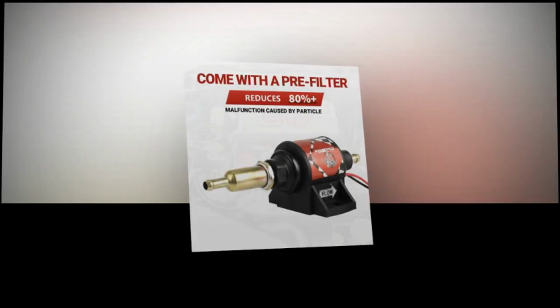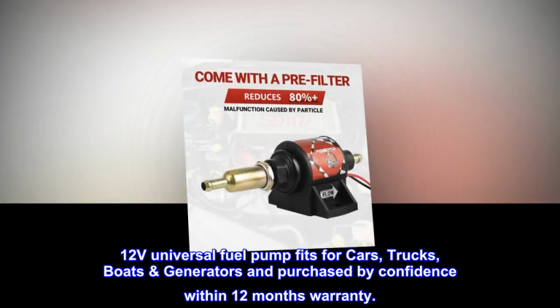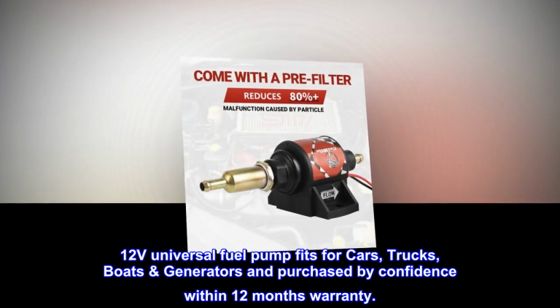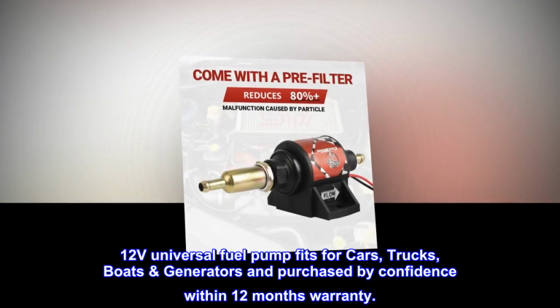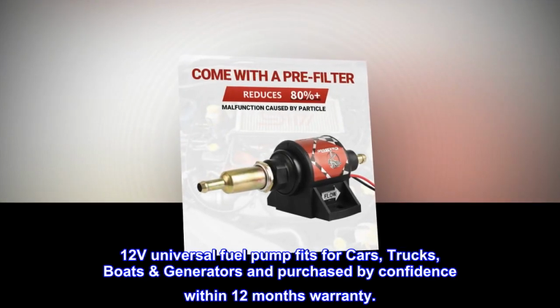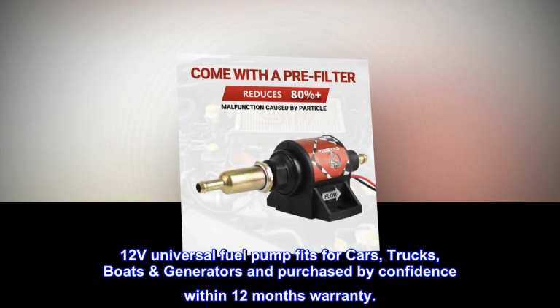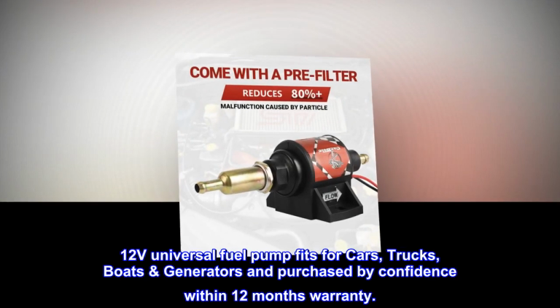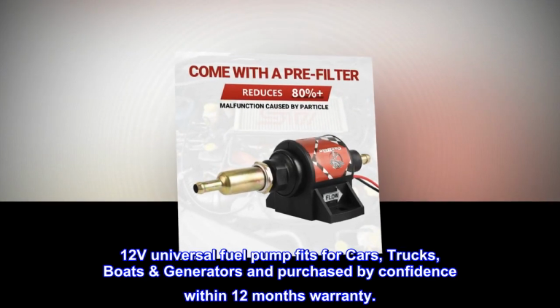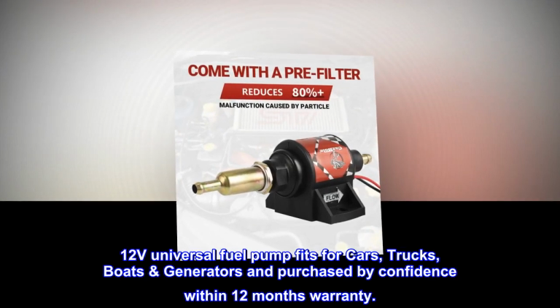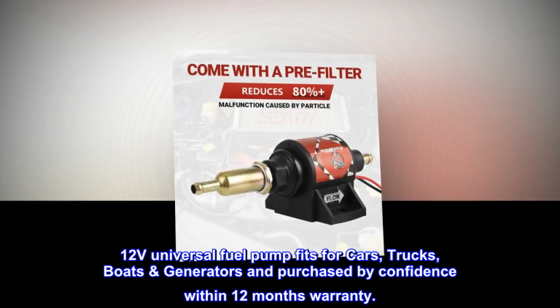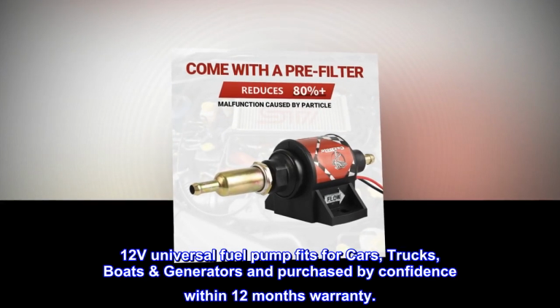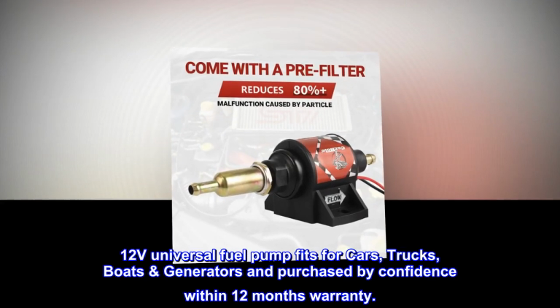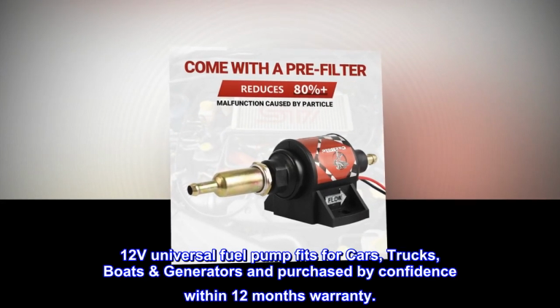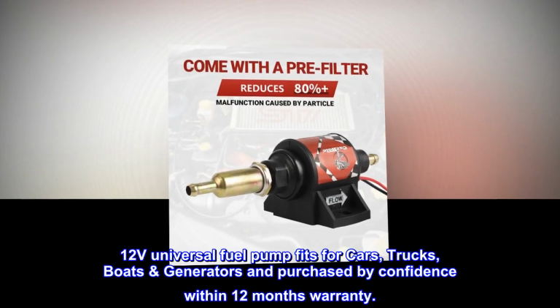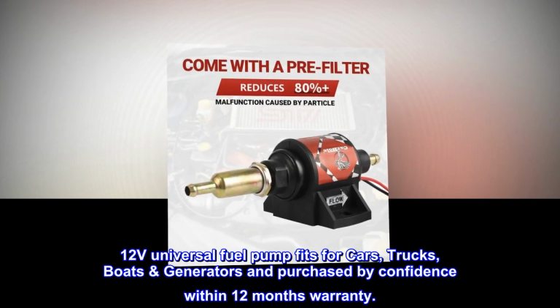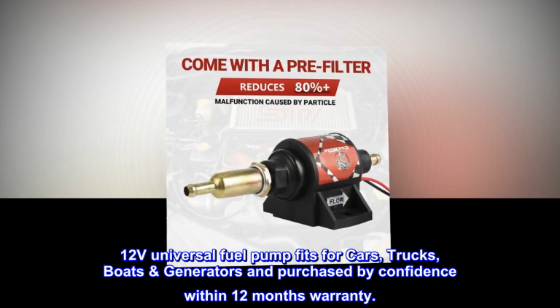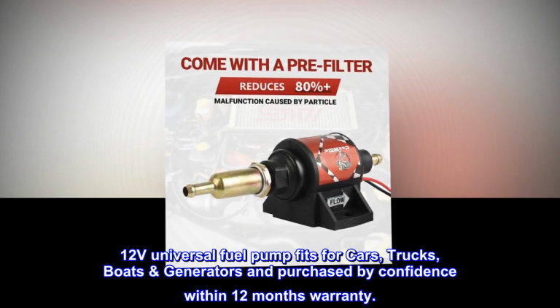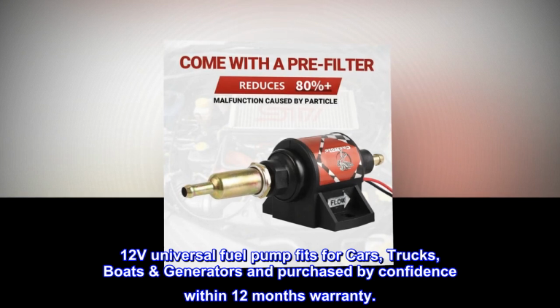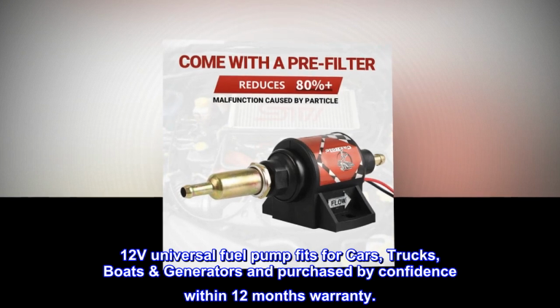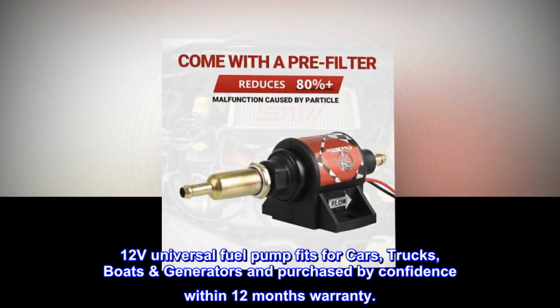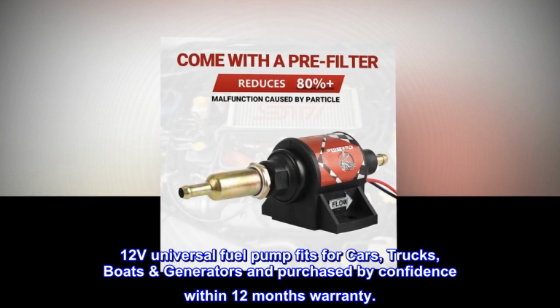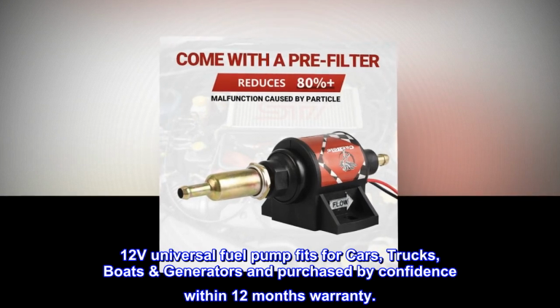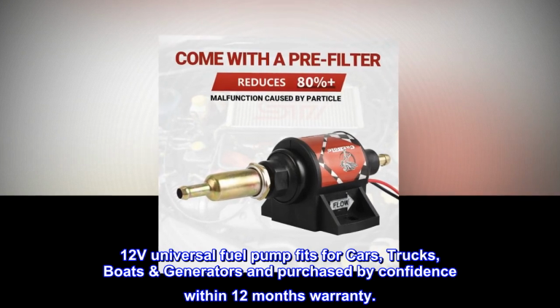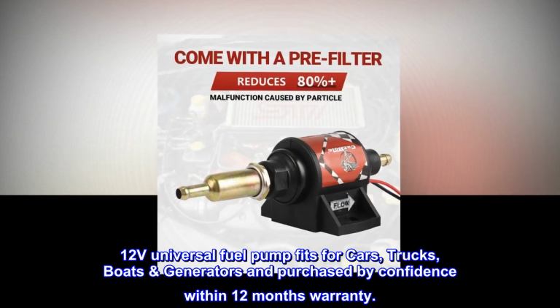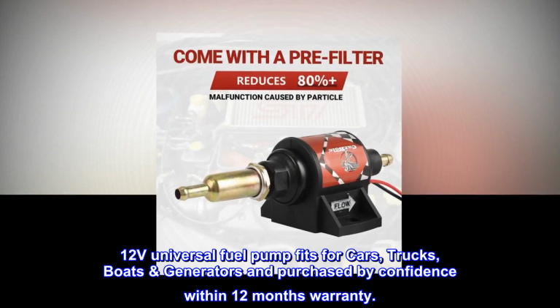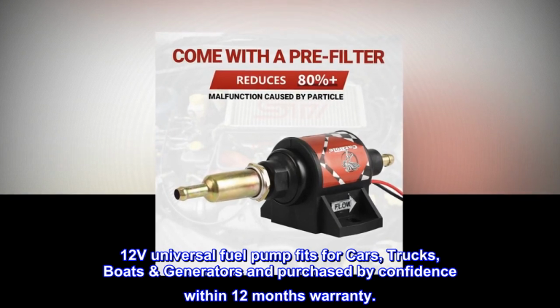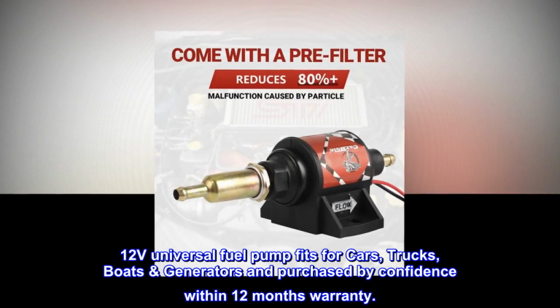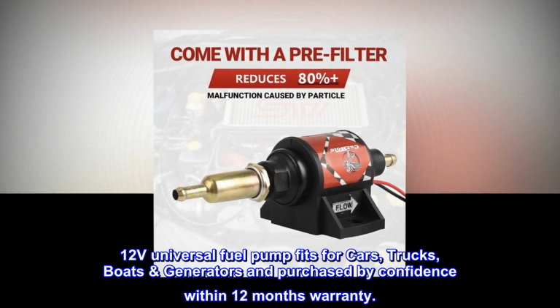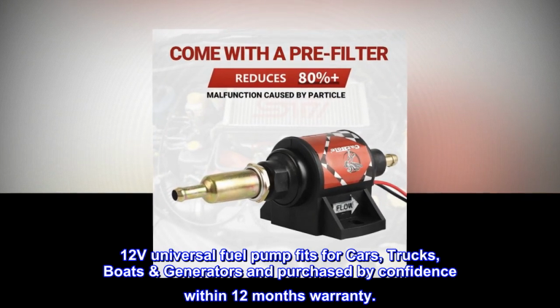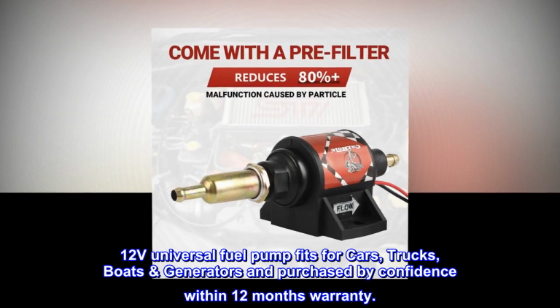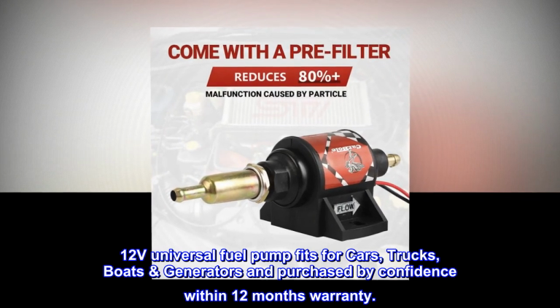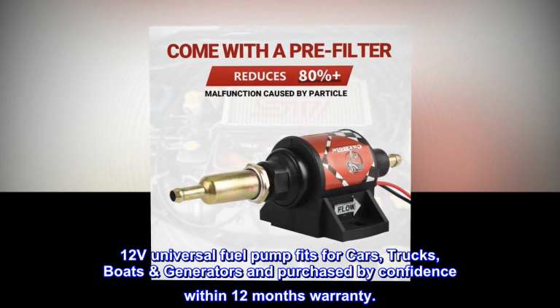12V universal fuel pump fits for cars, trucks, boats, and generators. Purchase with confidence — comes with a 12-month warranty.